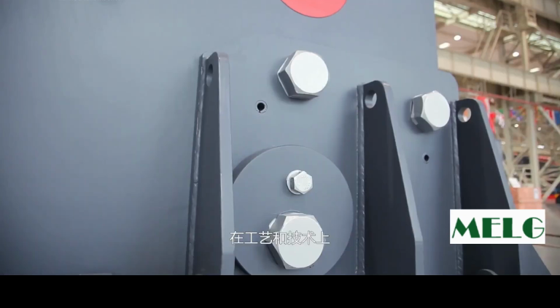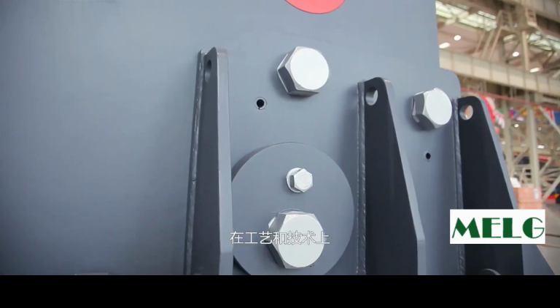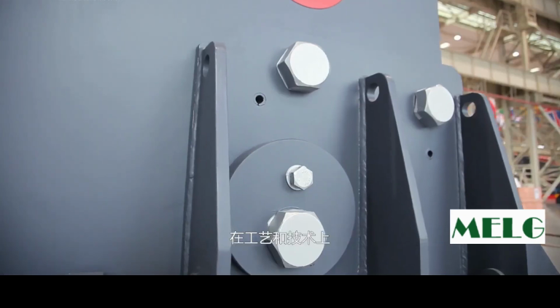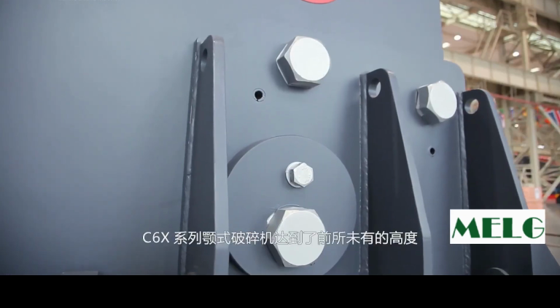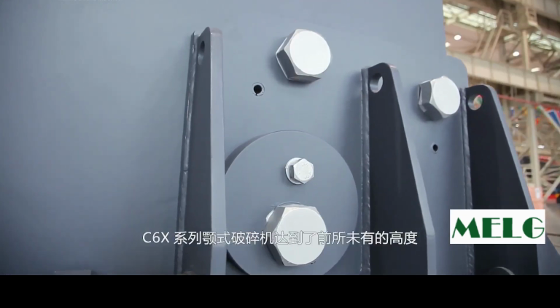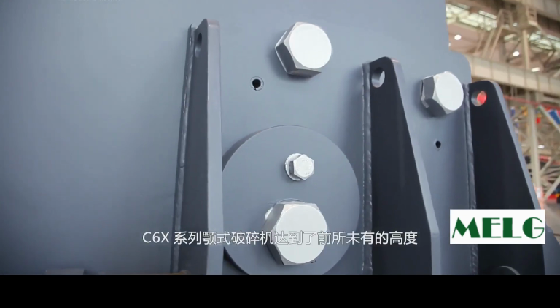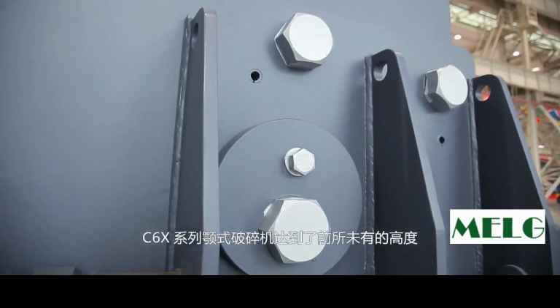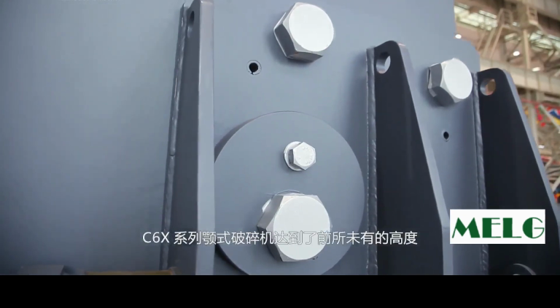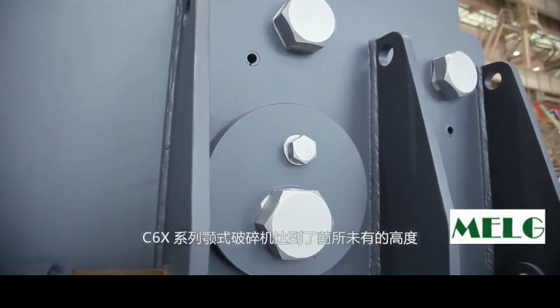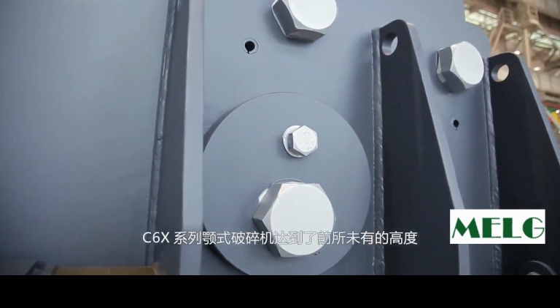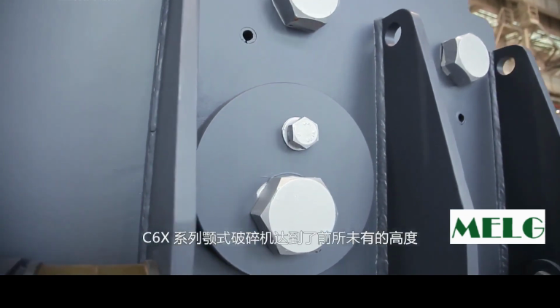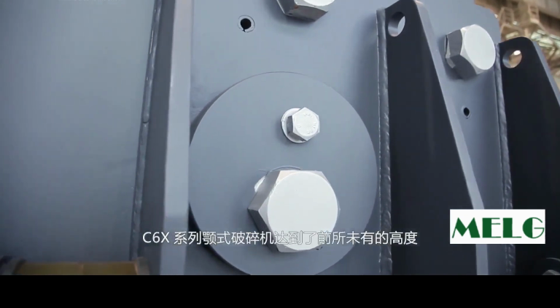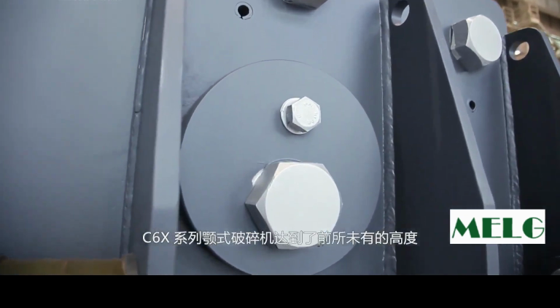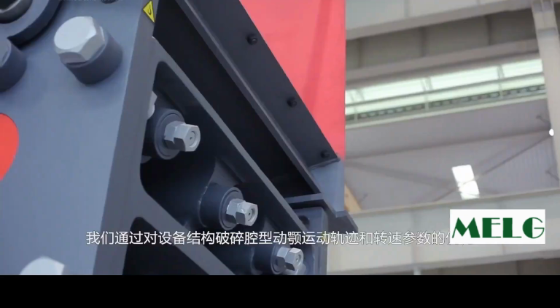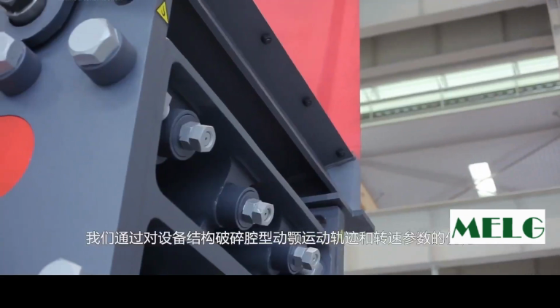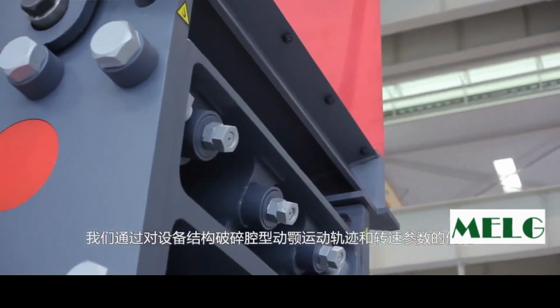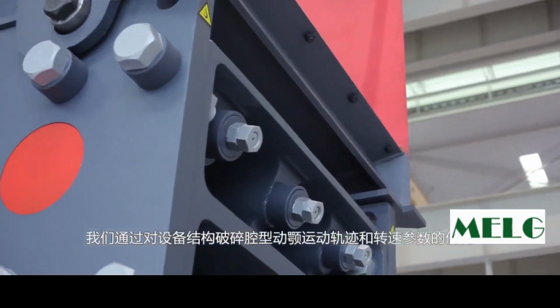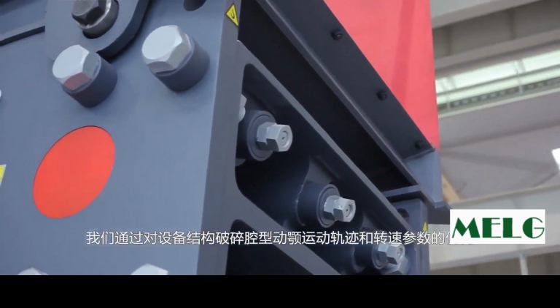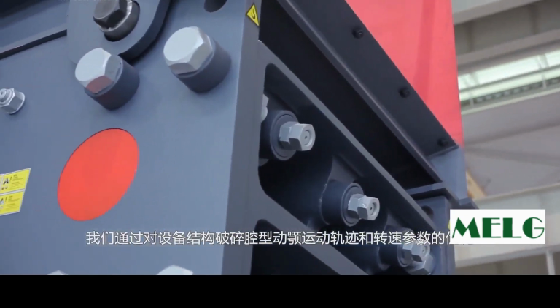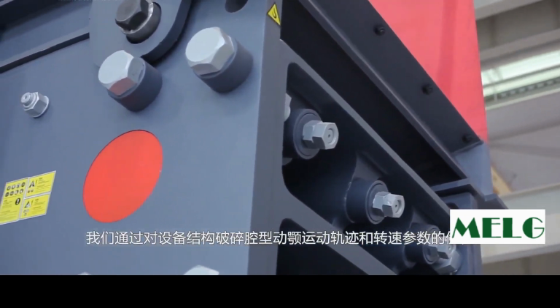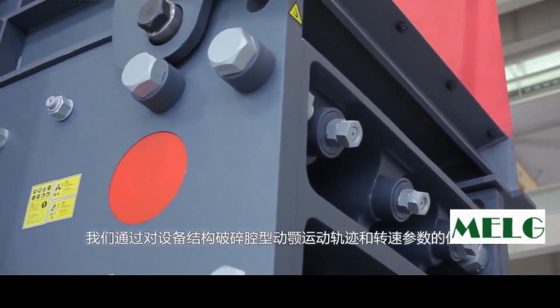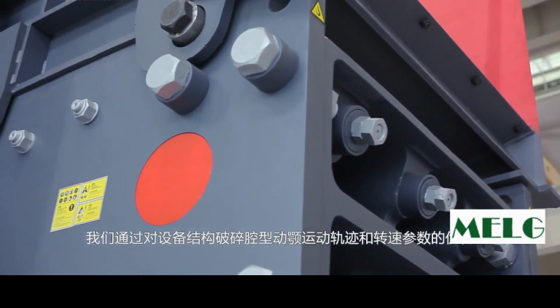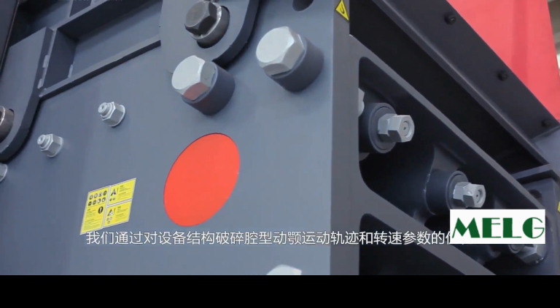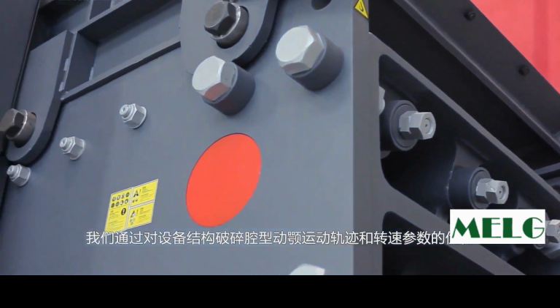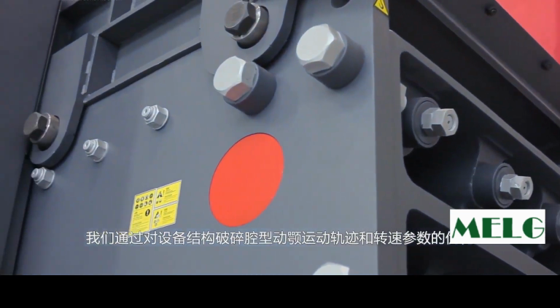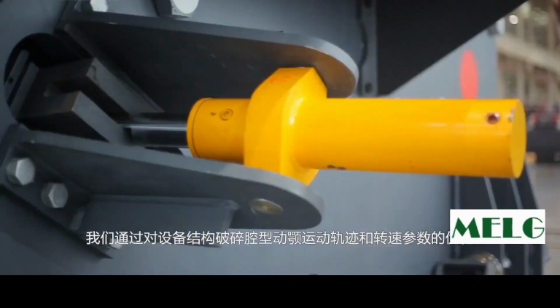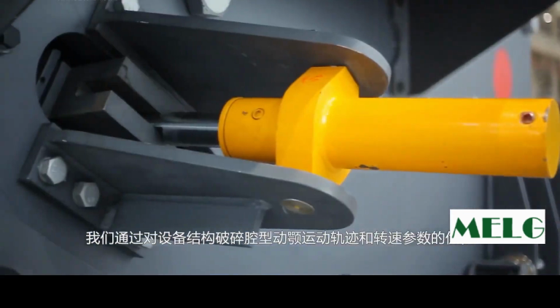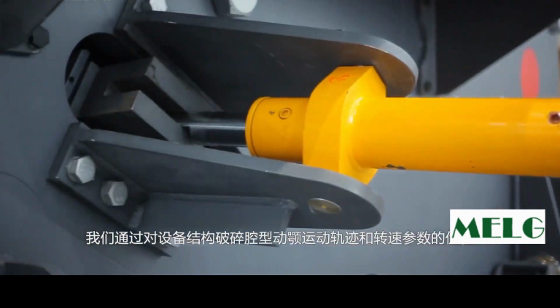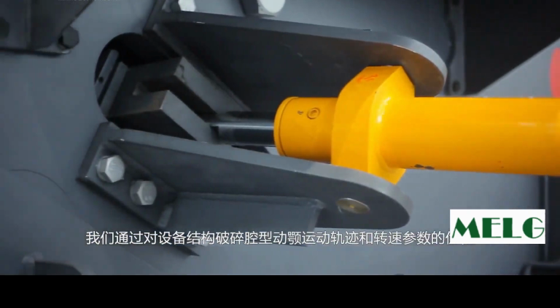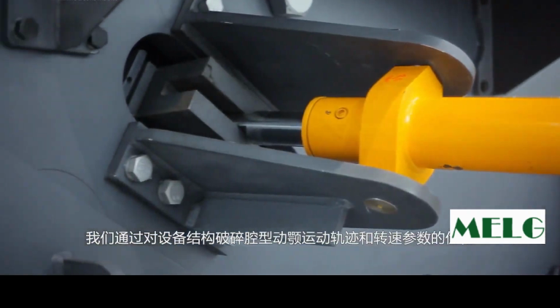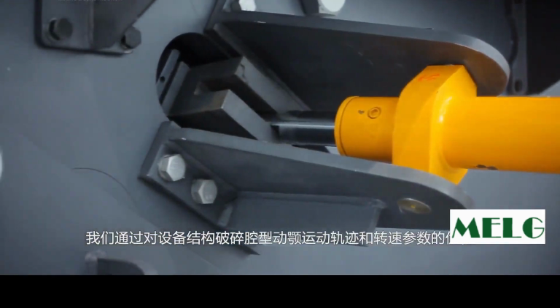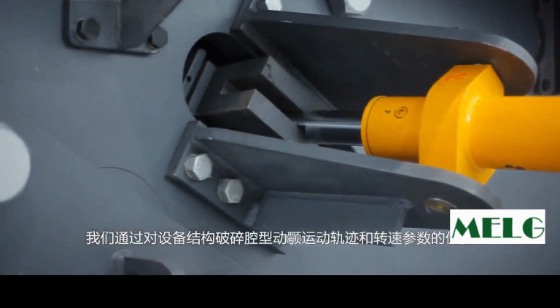C-6-Series crushers have reached an undisputed altitude and a new level from technology. We have optimized the structure, crushing chamber, joint moving track, and rotation speed to achieve reduced inertia movement and a larger crushing stroke.